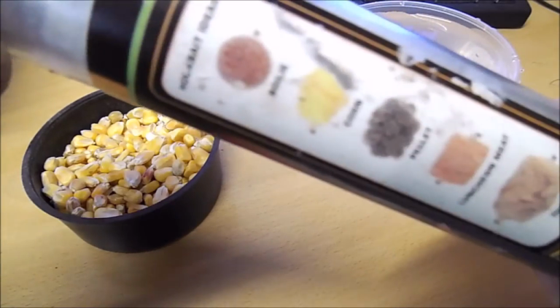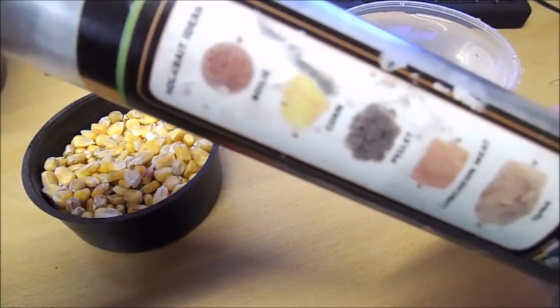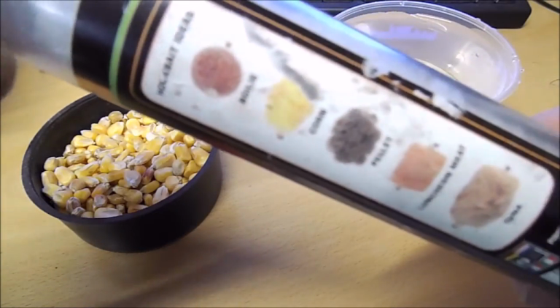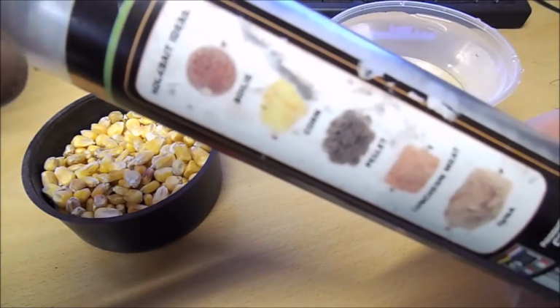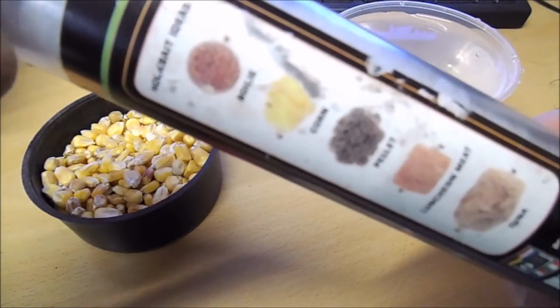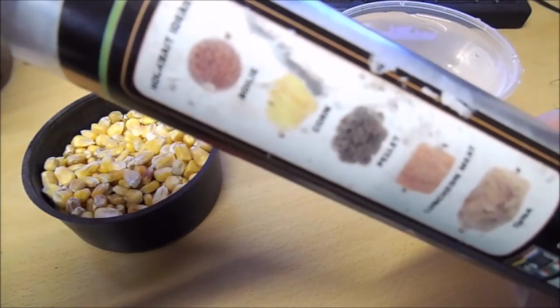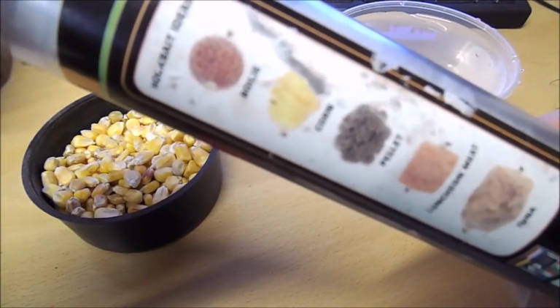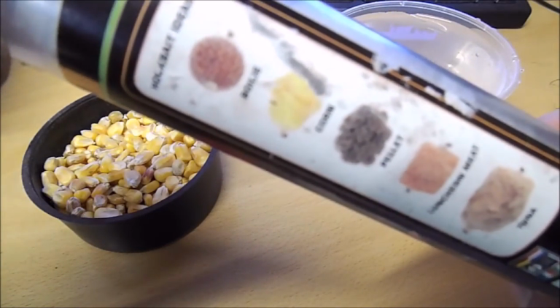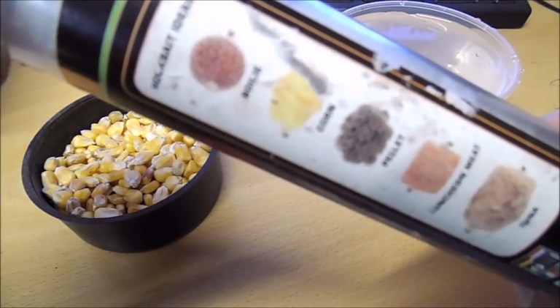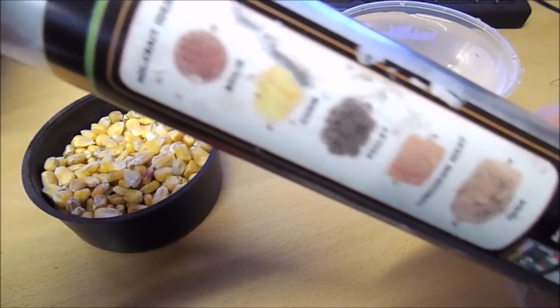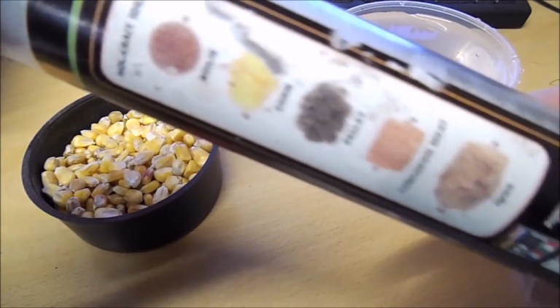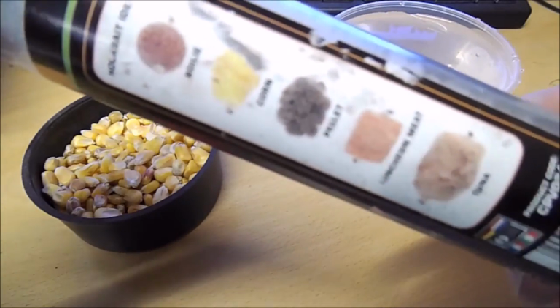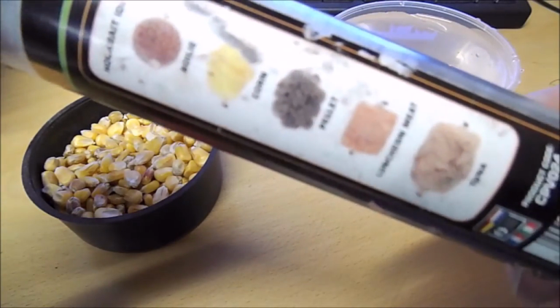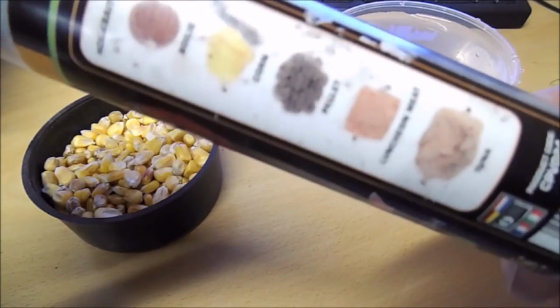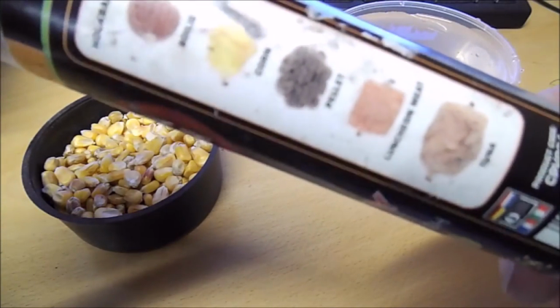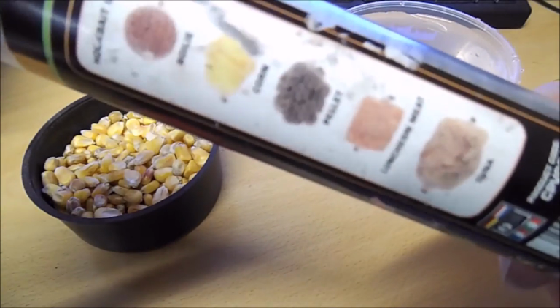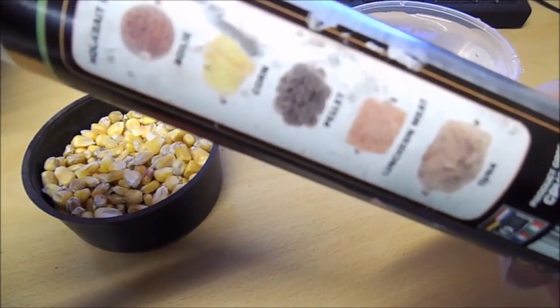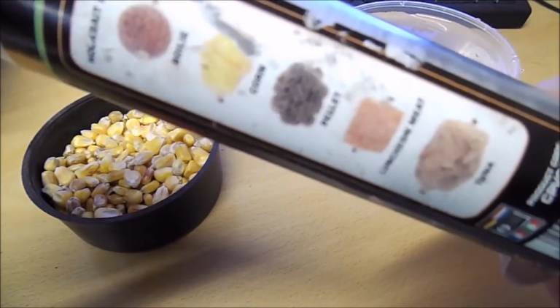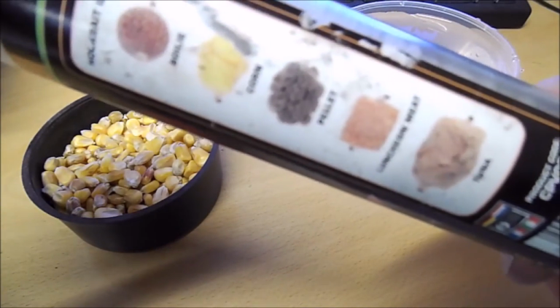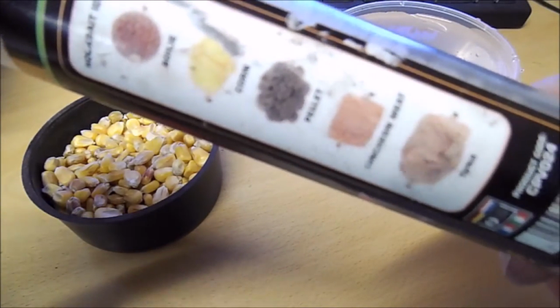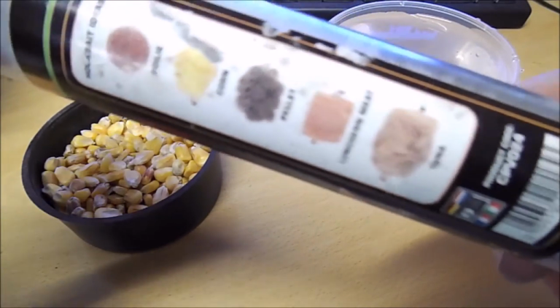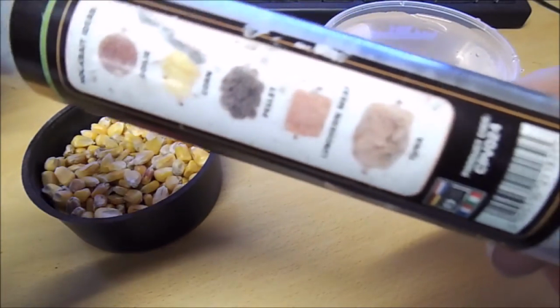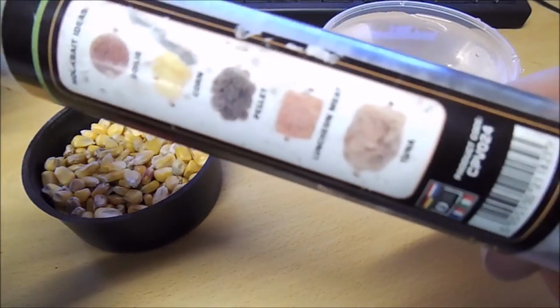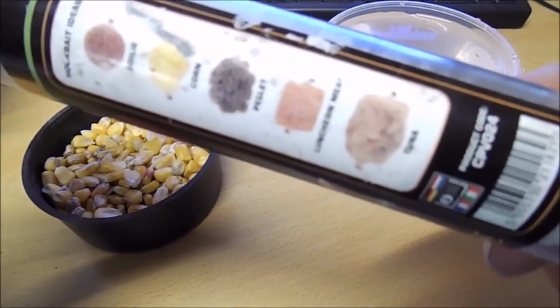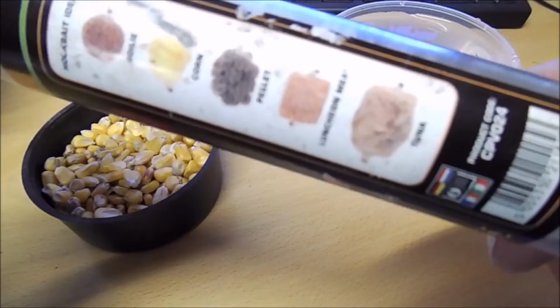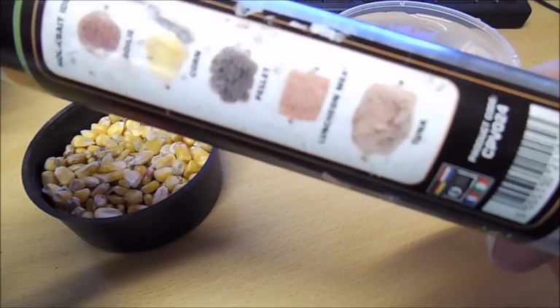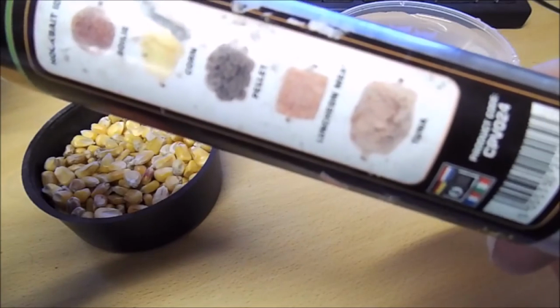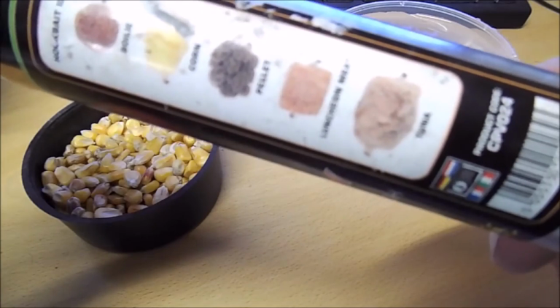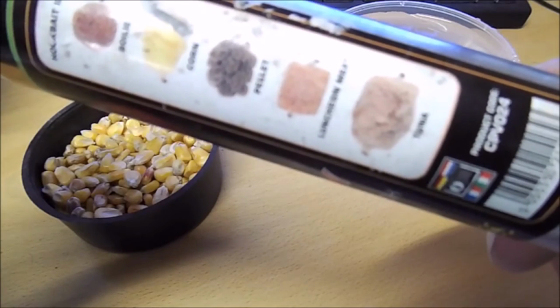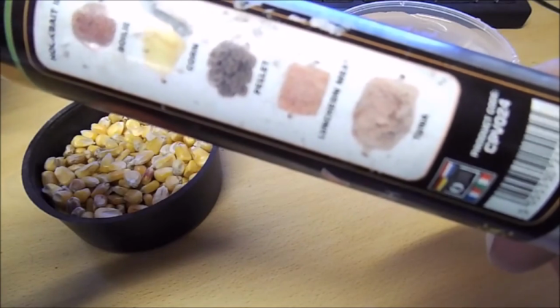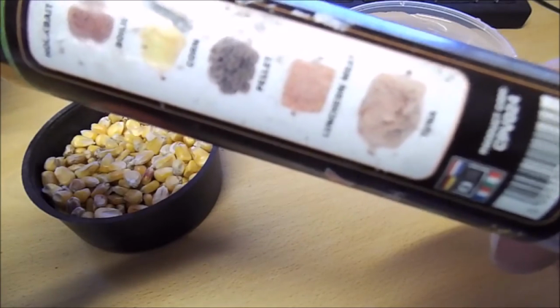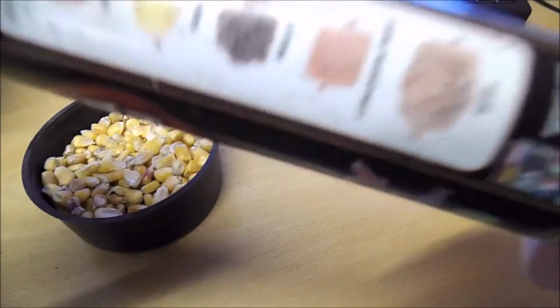It allows you to use corn, hemp and pellets, and luncheon meat.